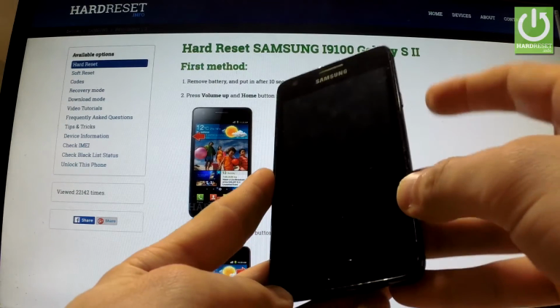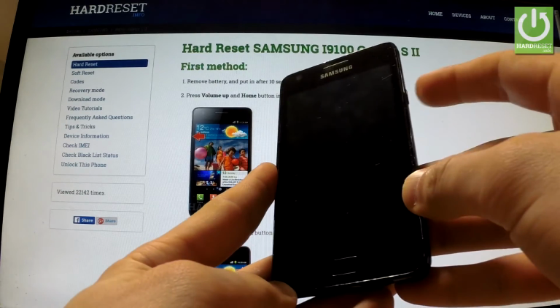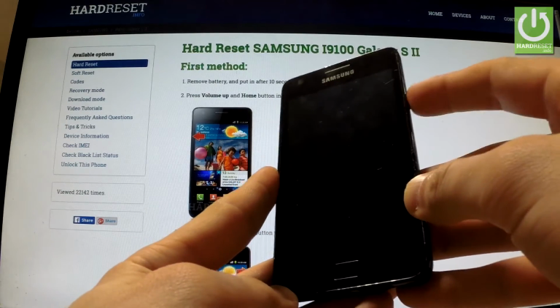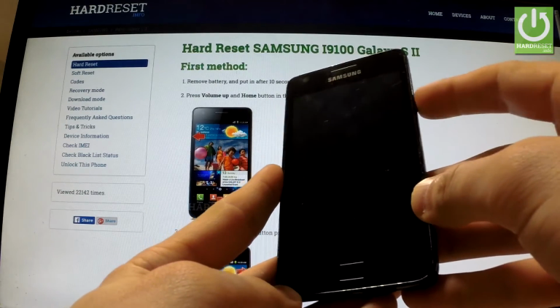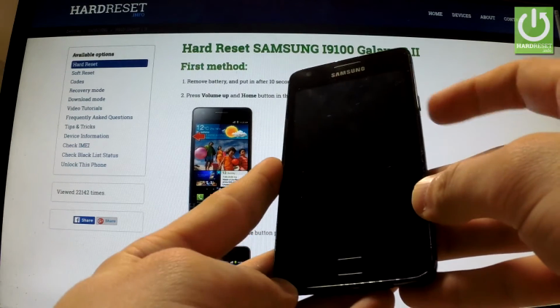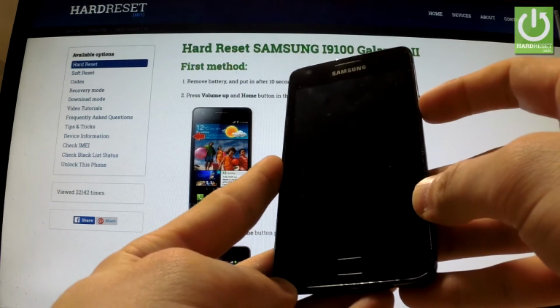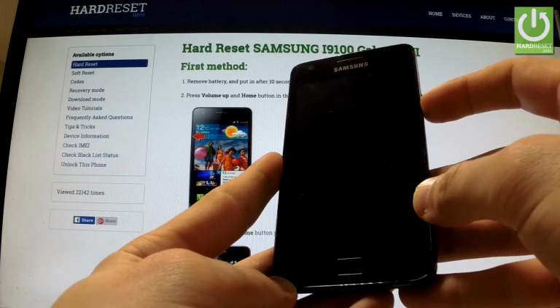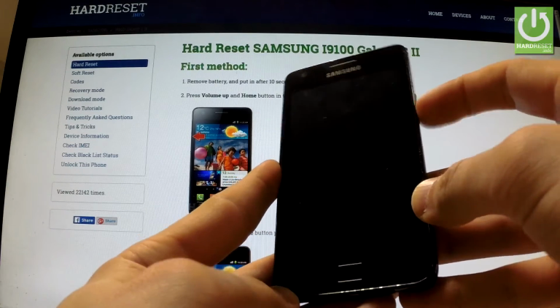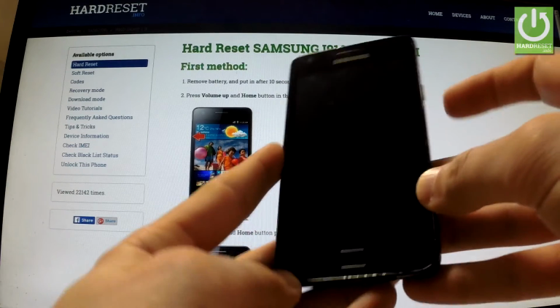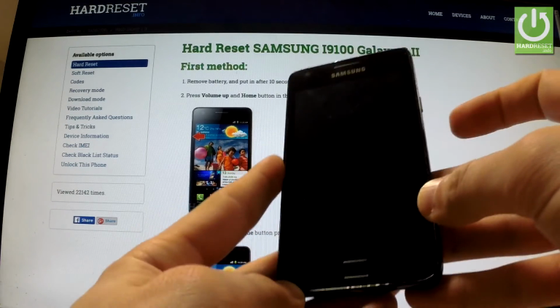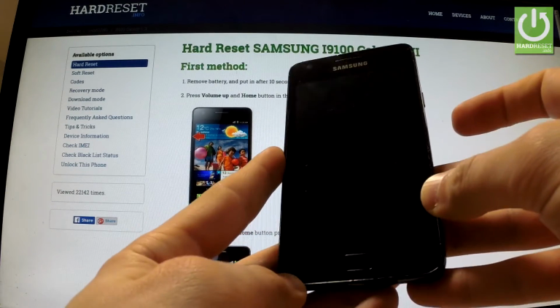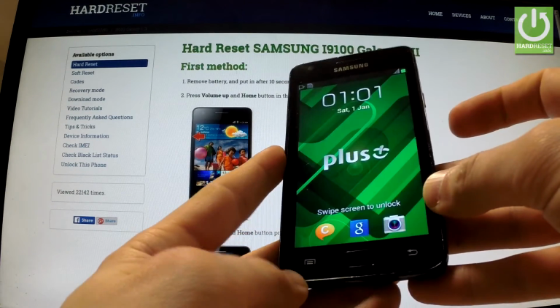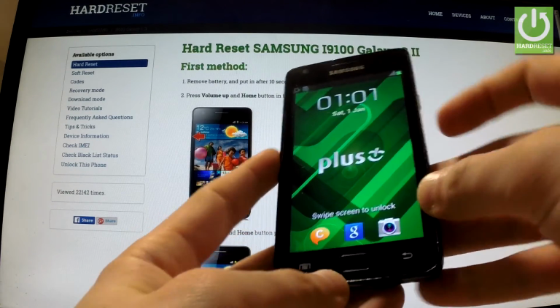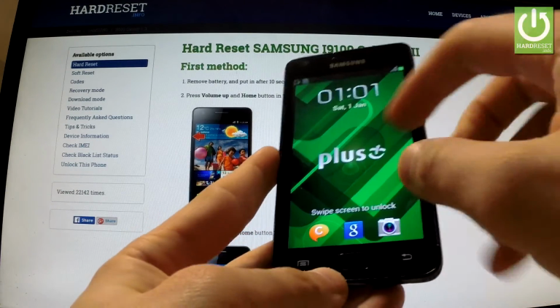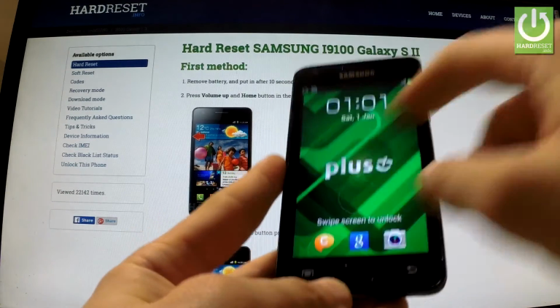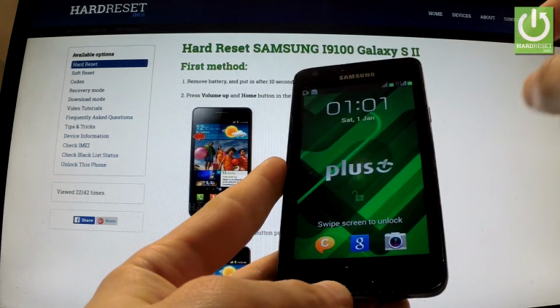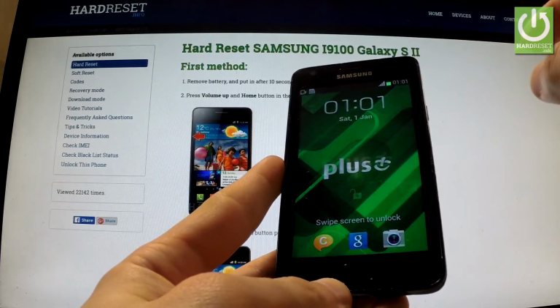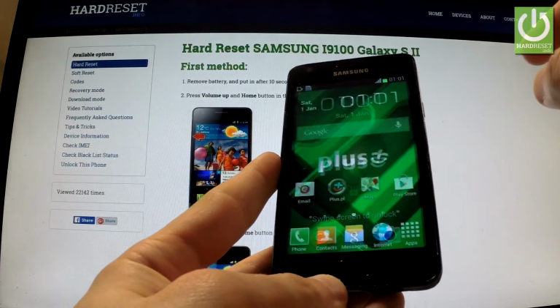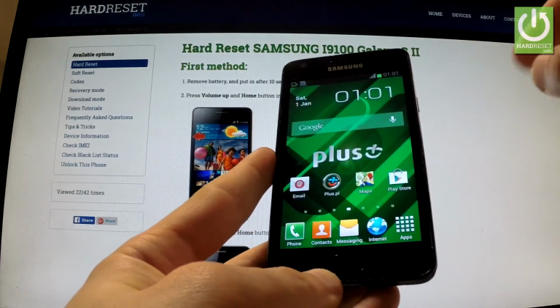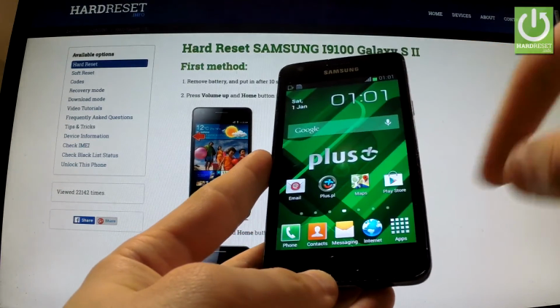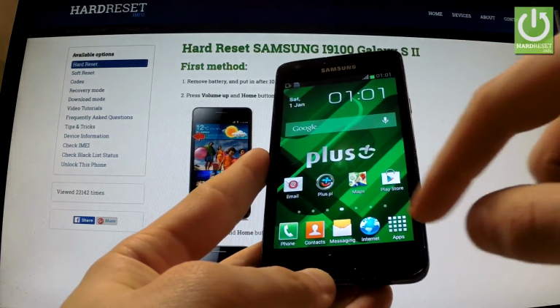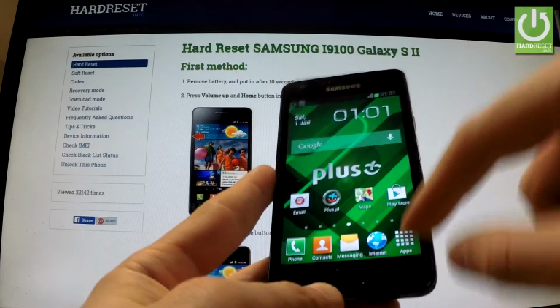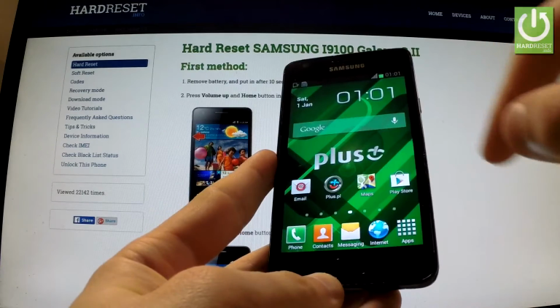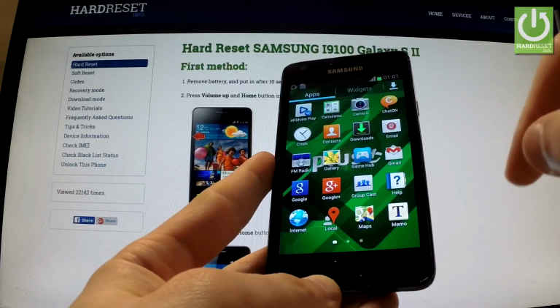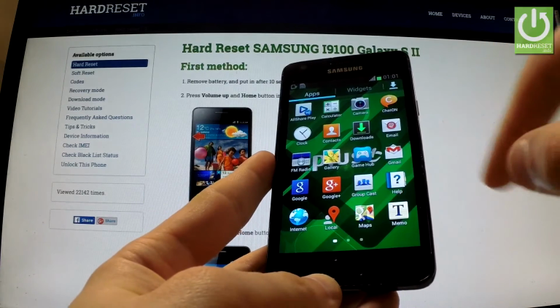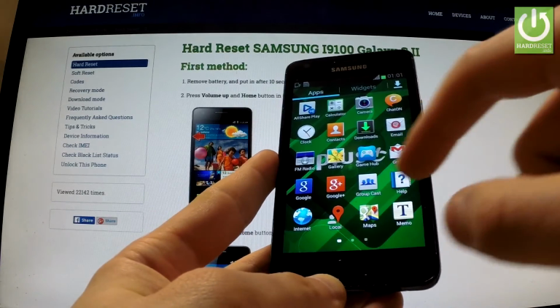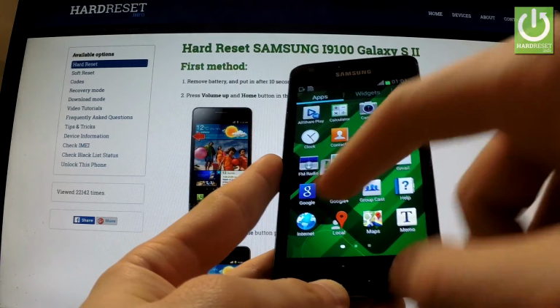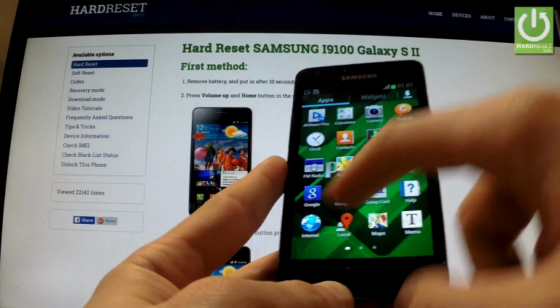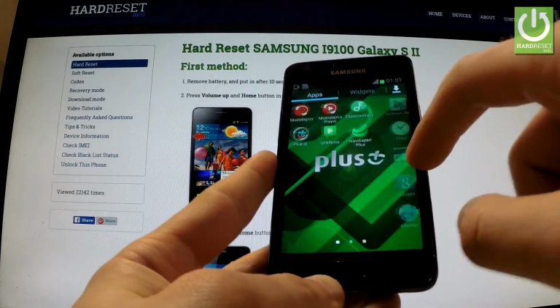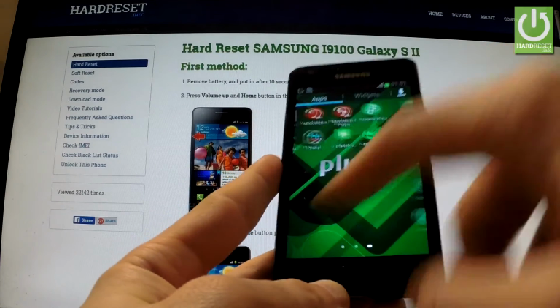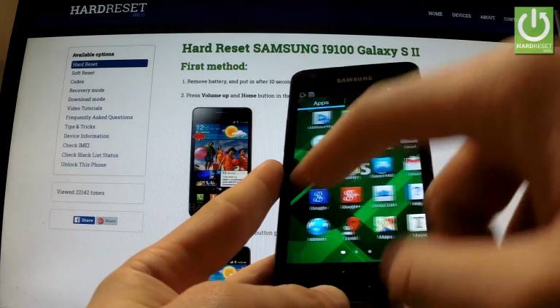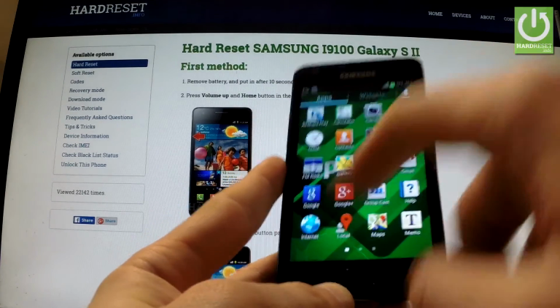At first, hold down the power key for a few seconds, then unlock the screen, tap the apps icon, find and select Settings.